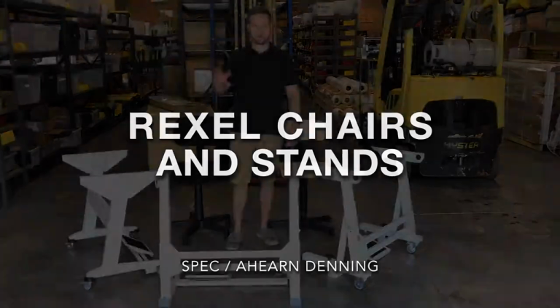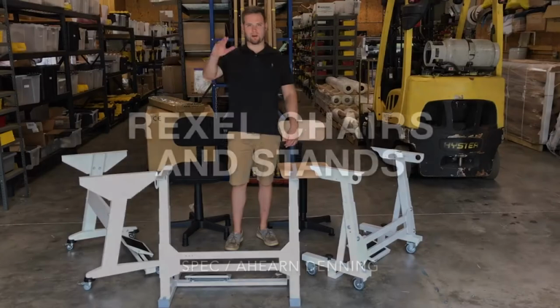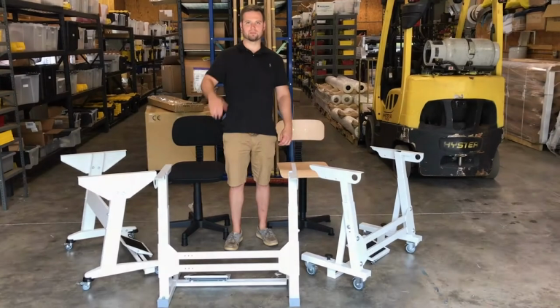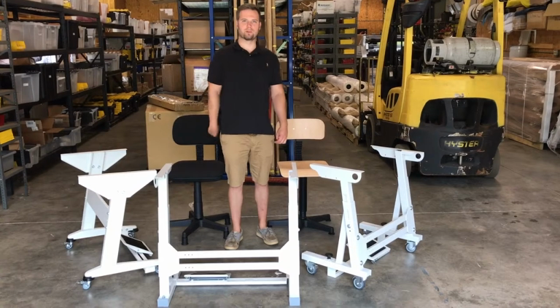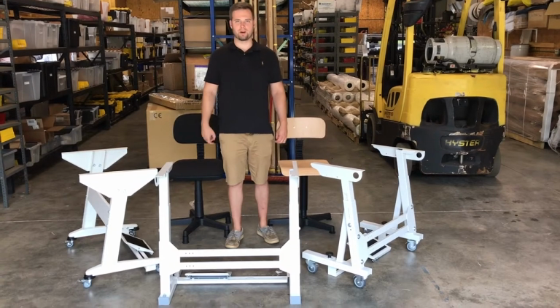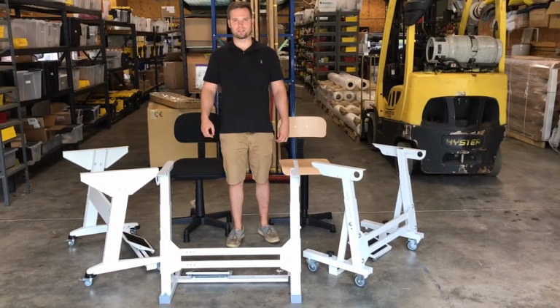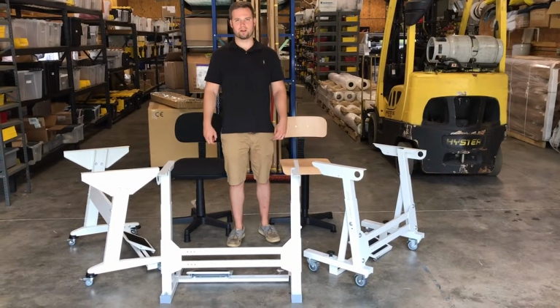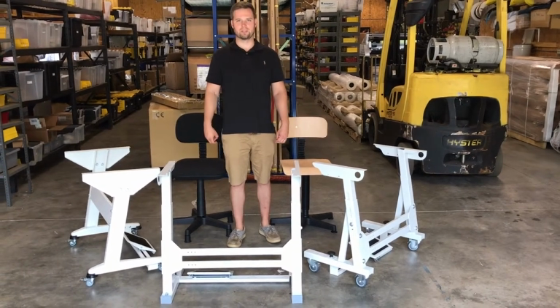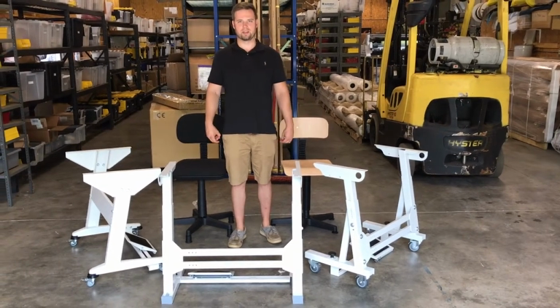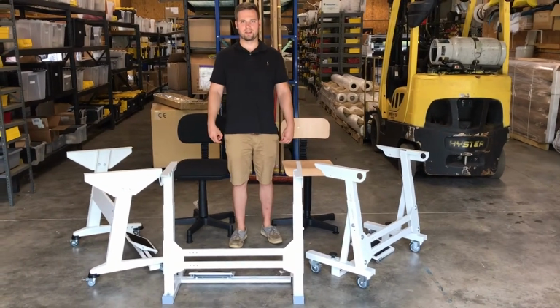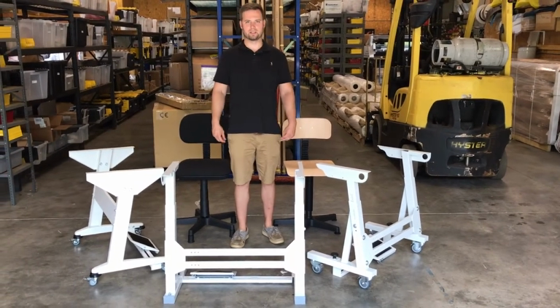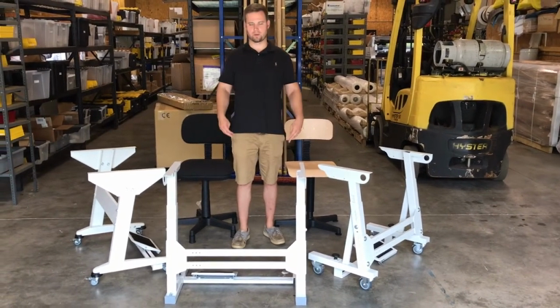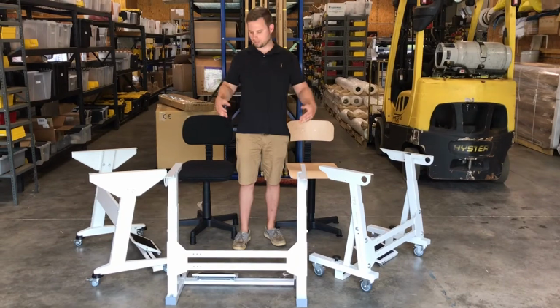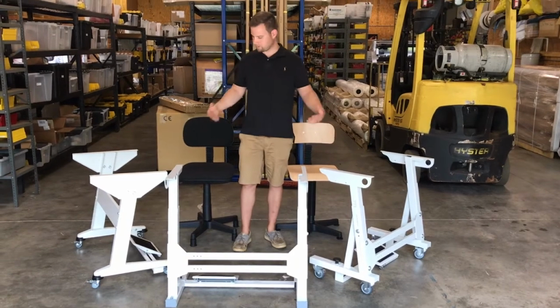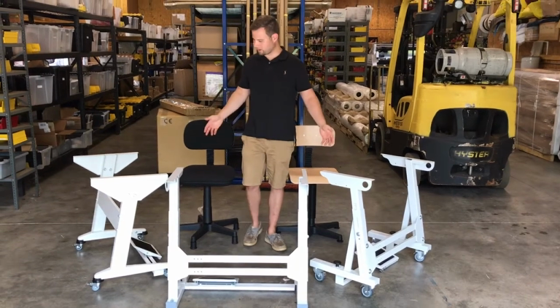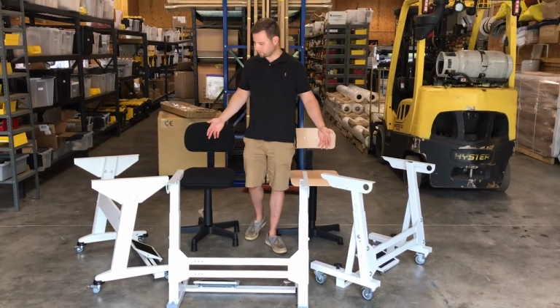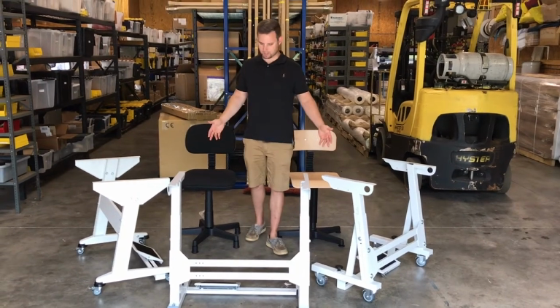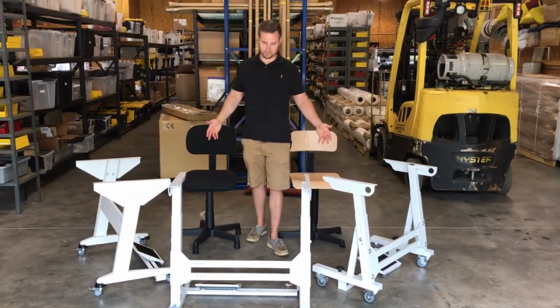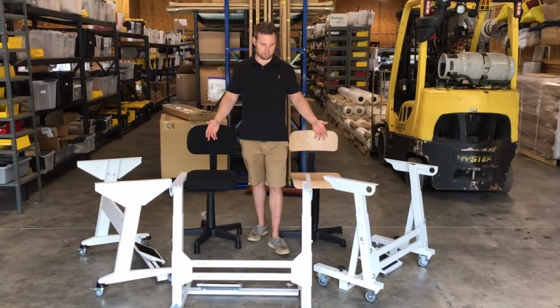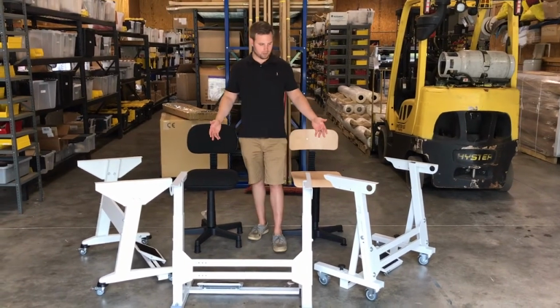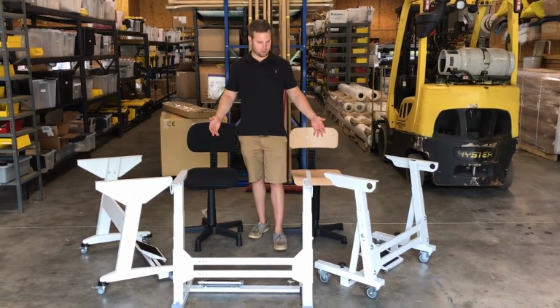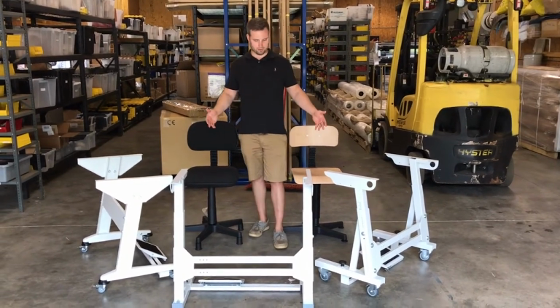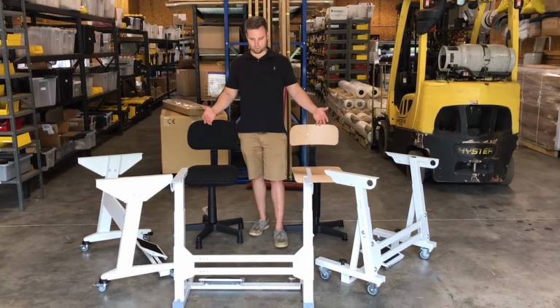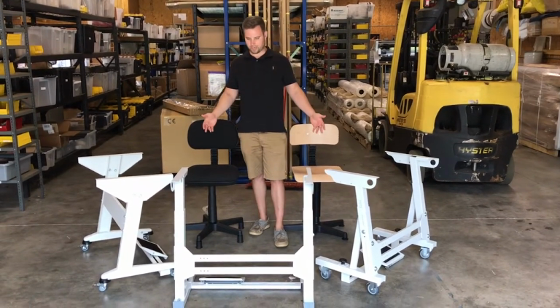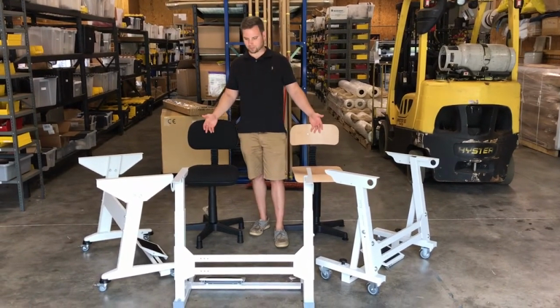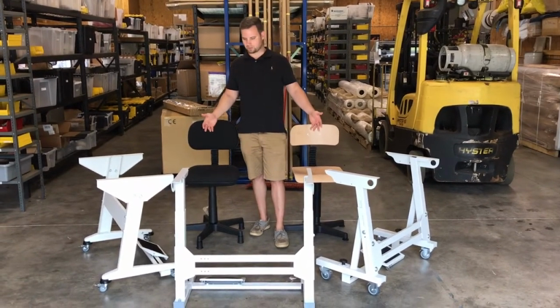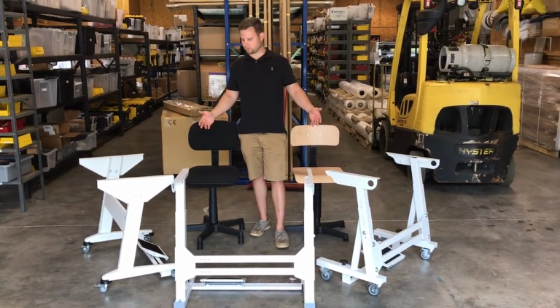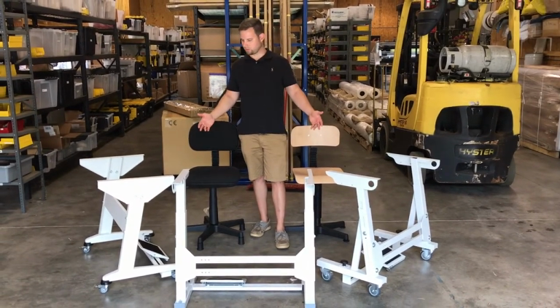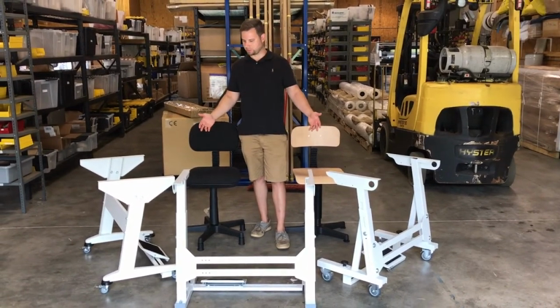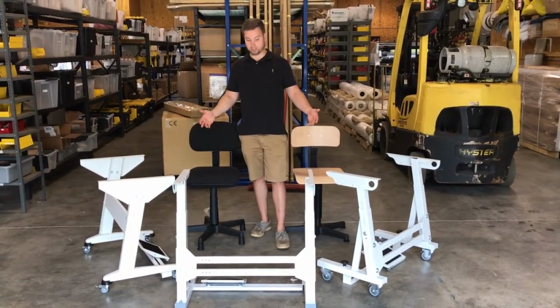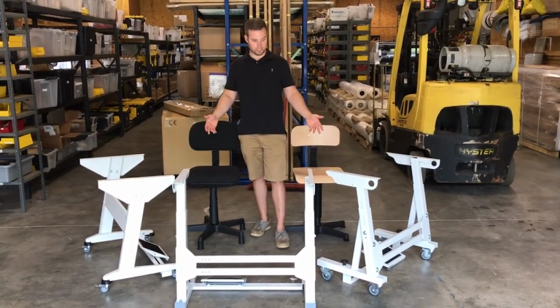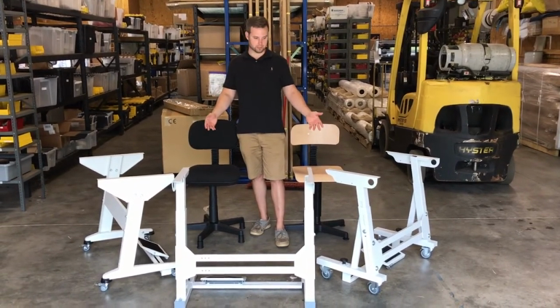Hey, Mike from Sewing Products and Ahern Denning again. Today we're going to talk about our newest lineup of Rexel sewing machine accessories.